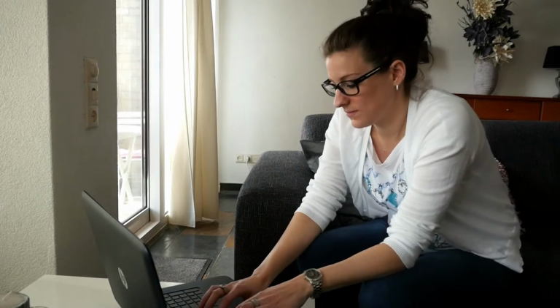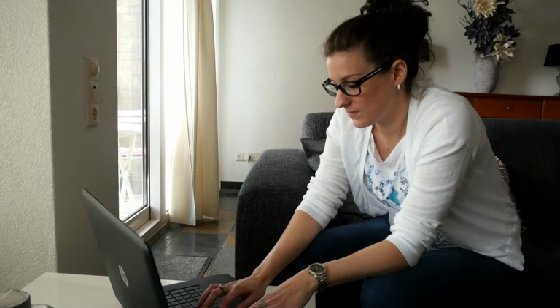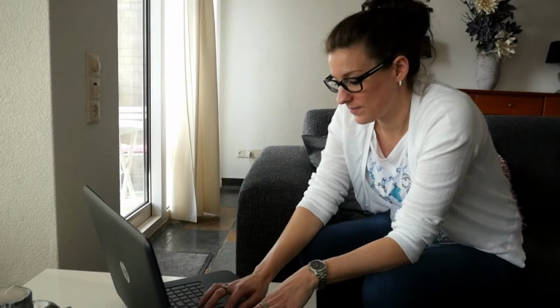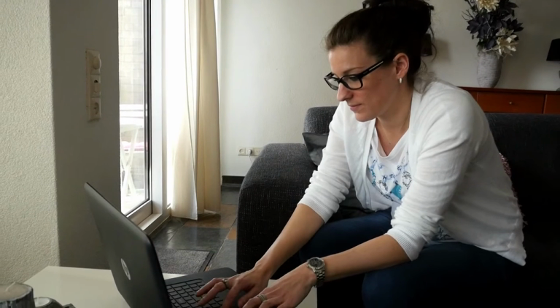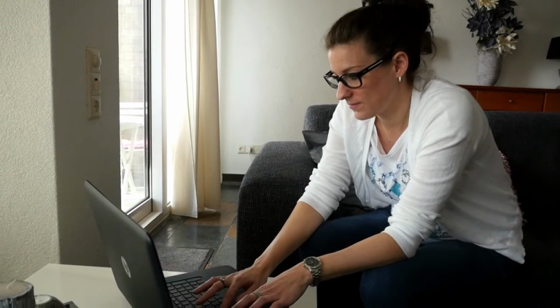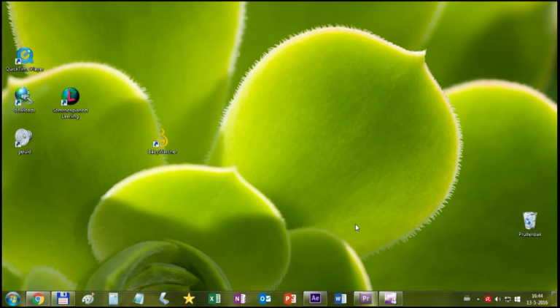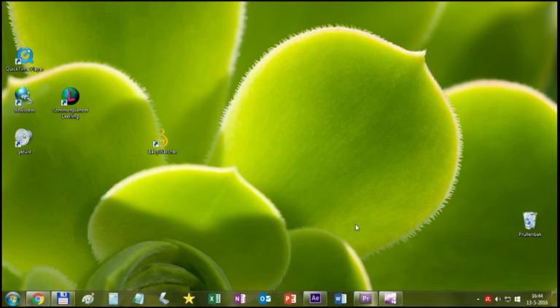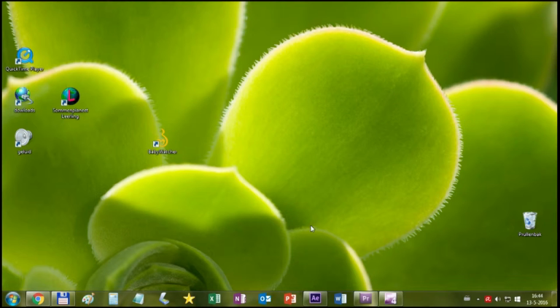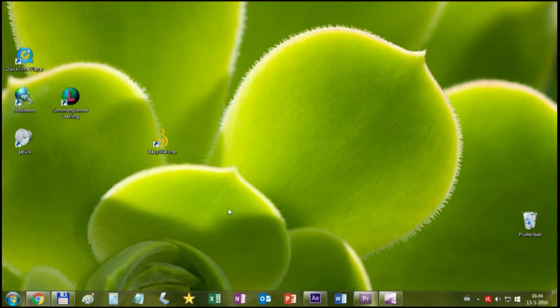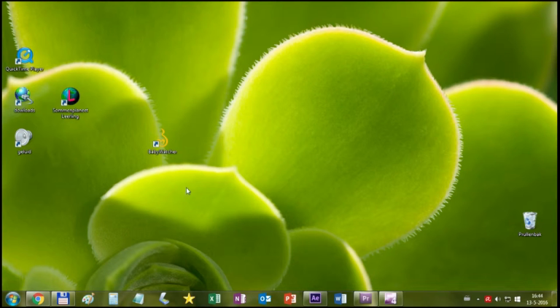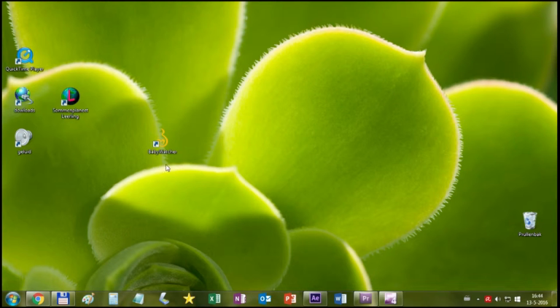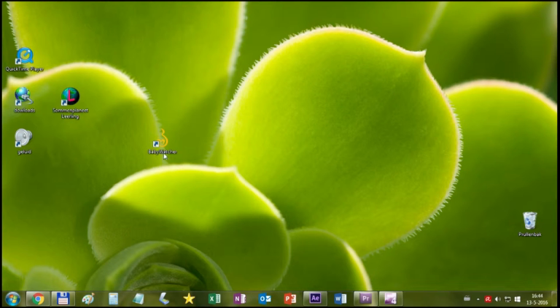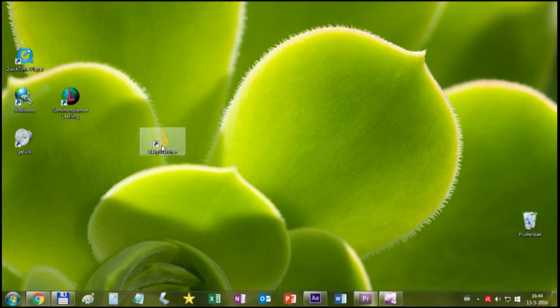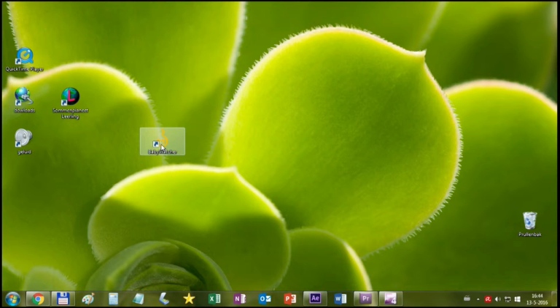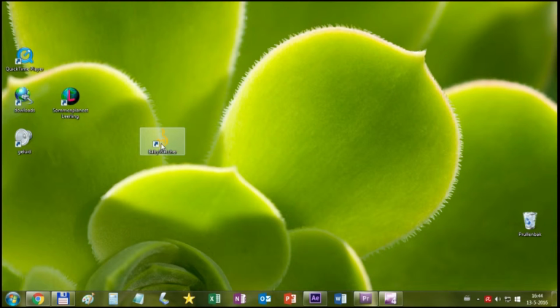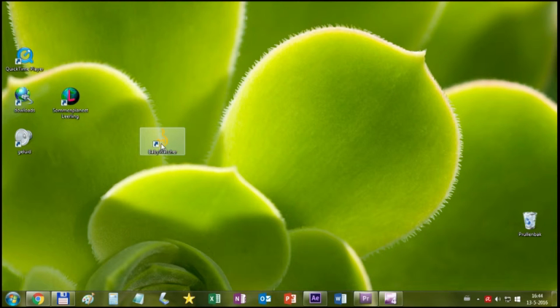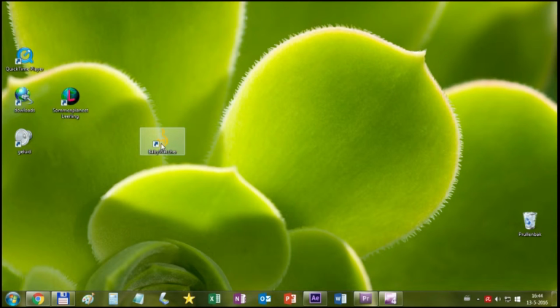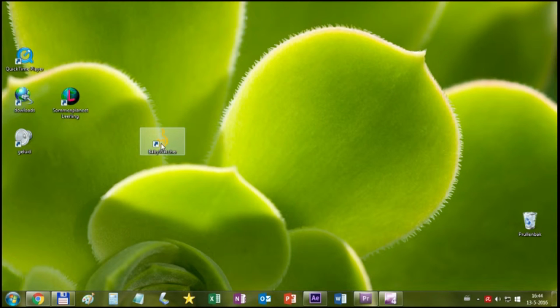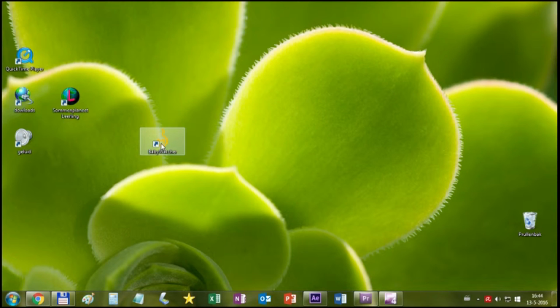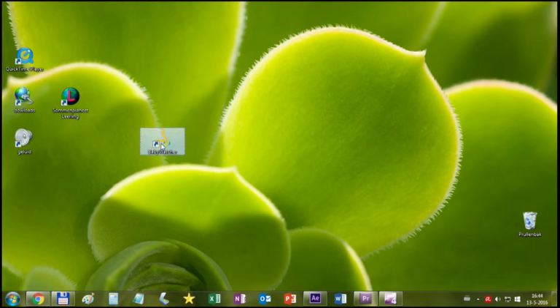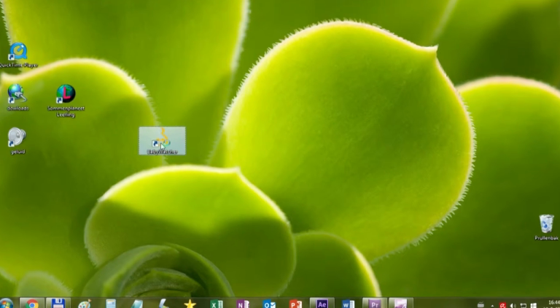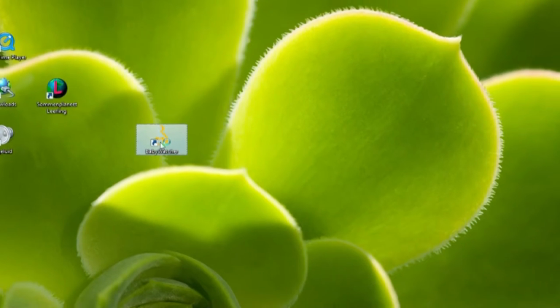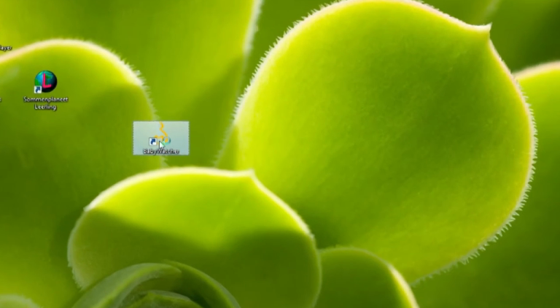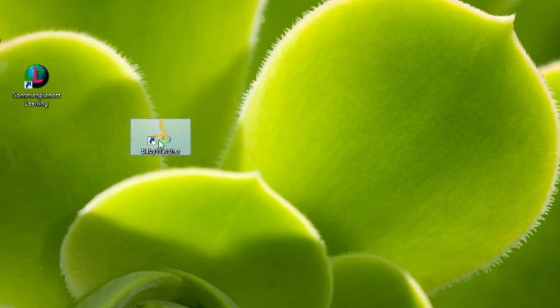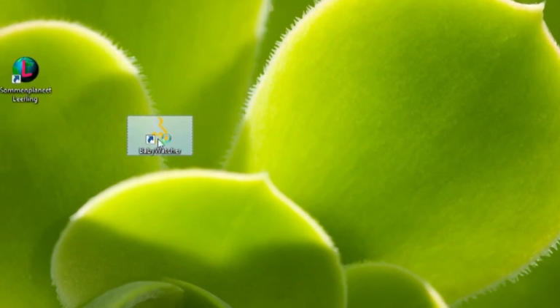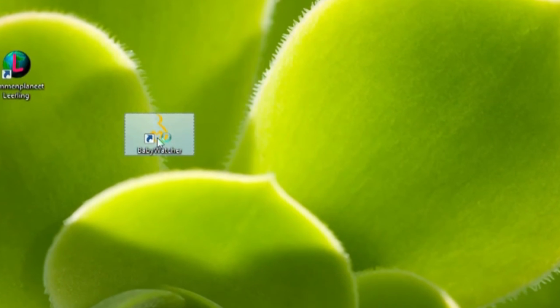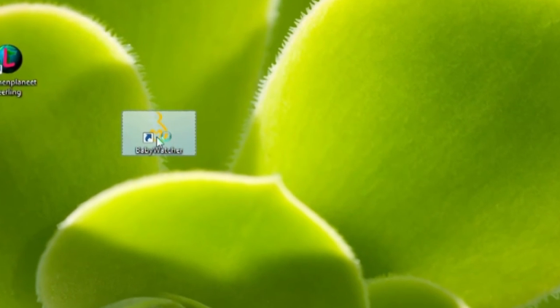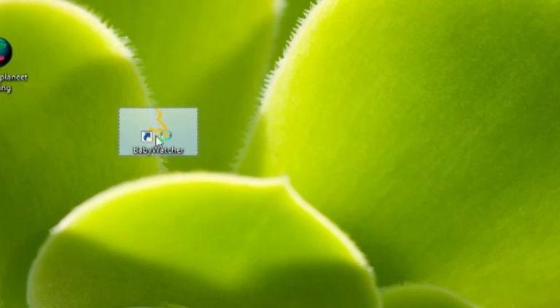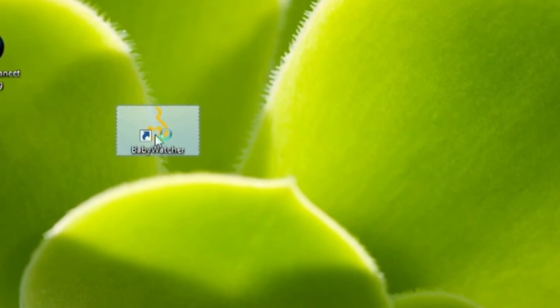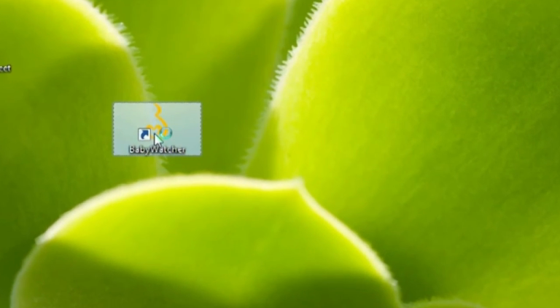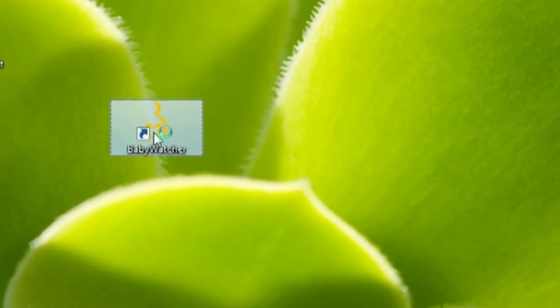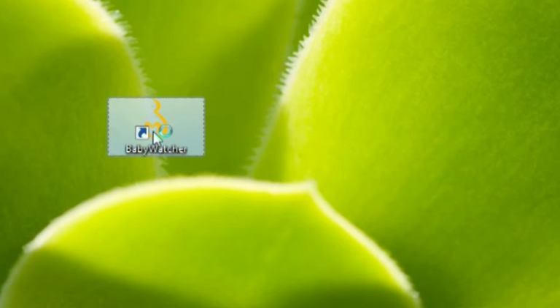When the installation is done, the shortcut will appear on the desktop of your computer.